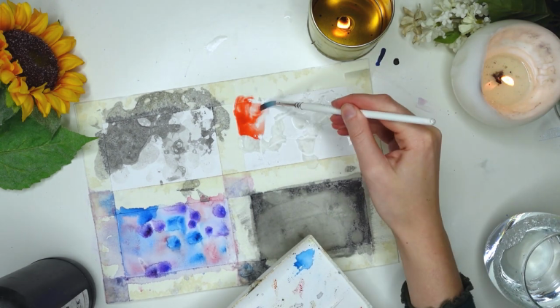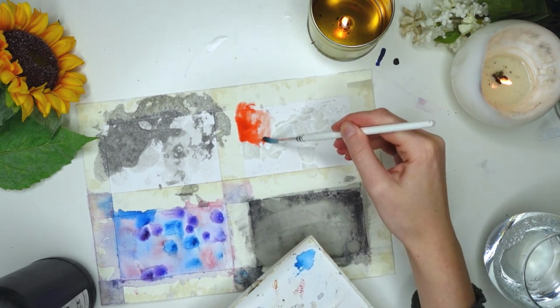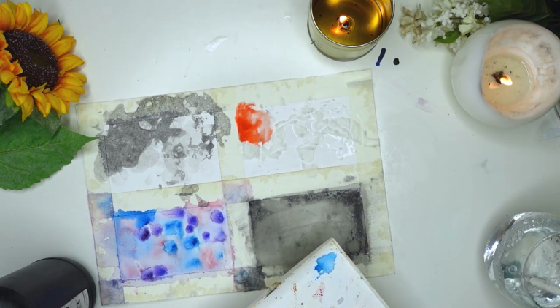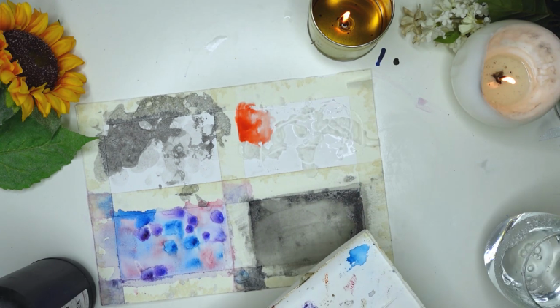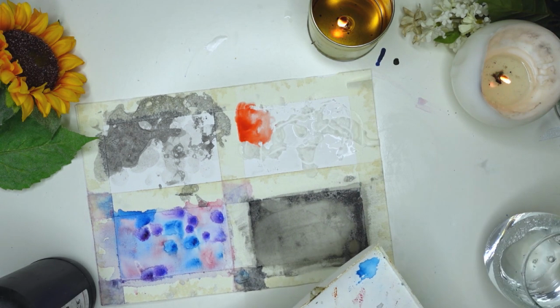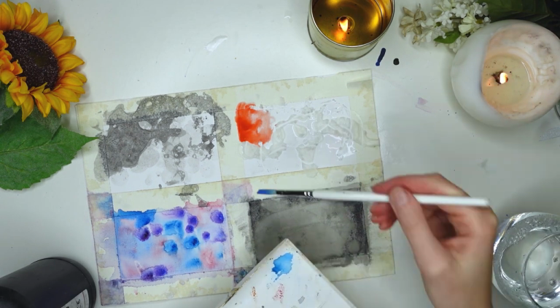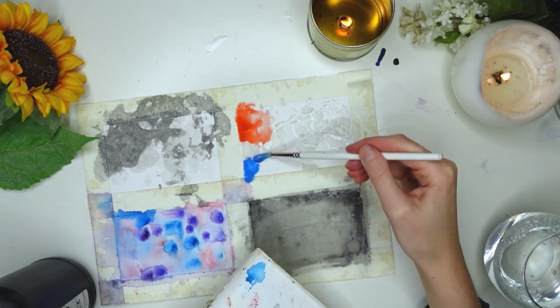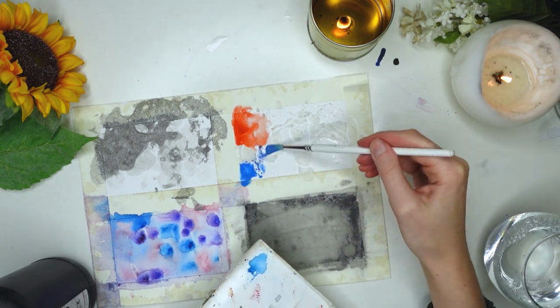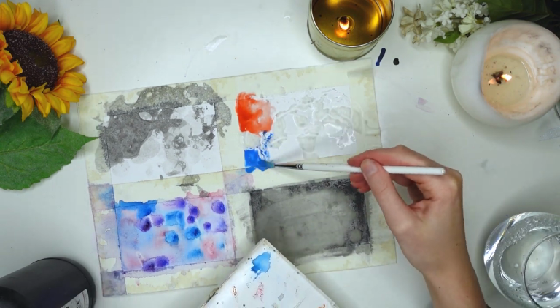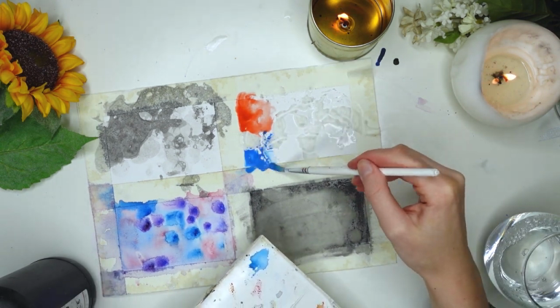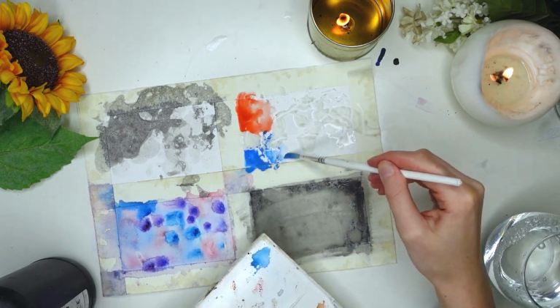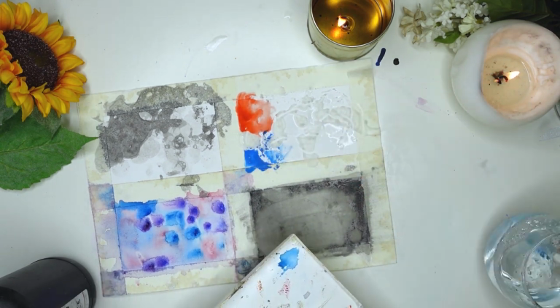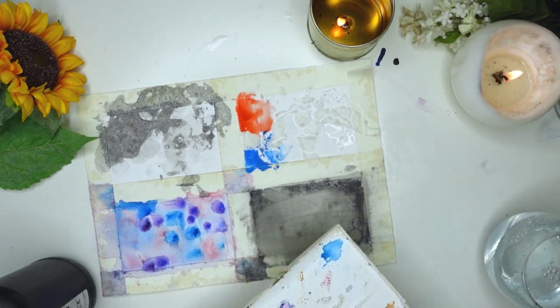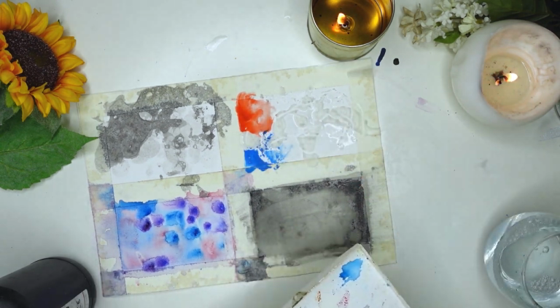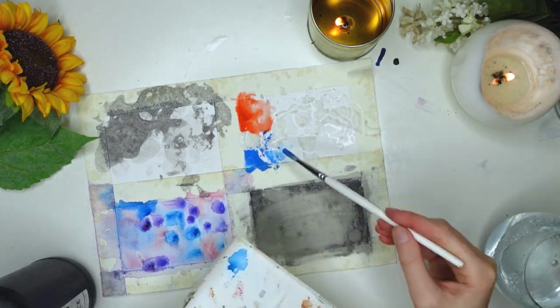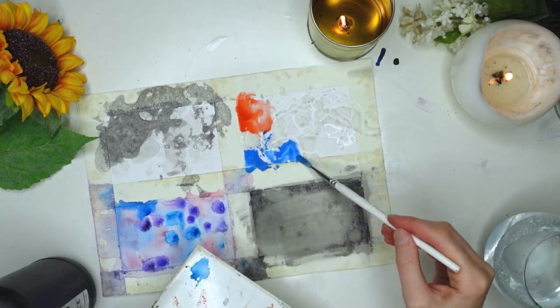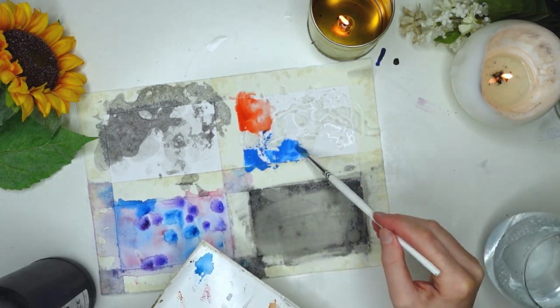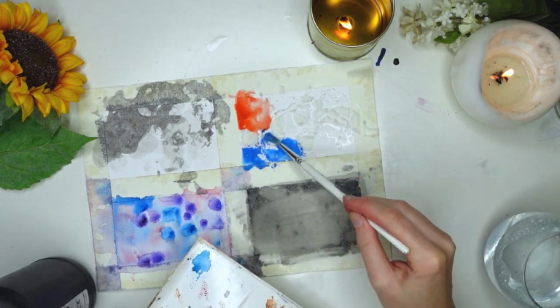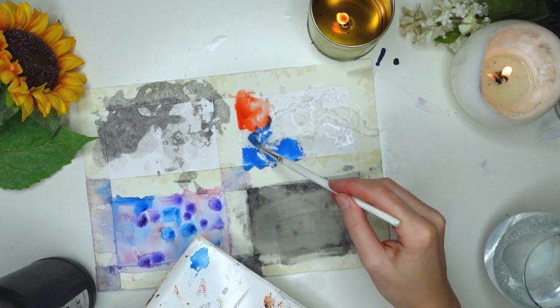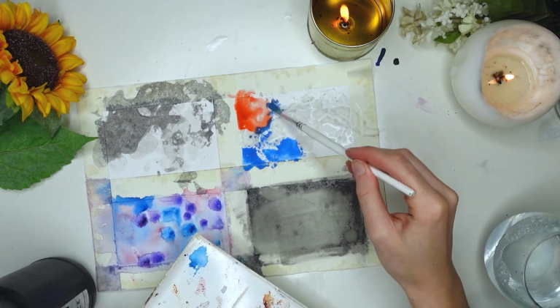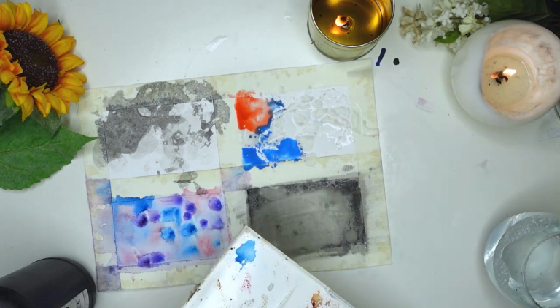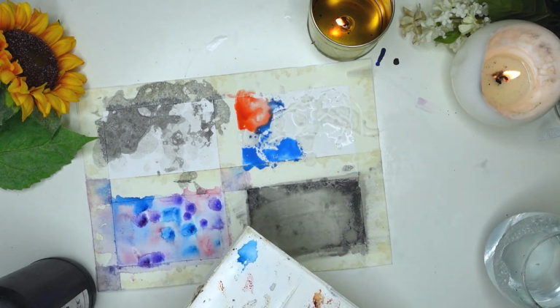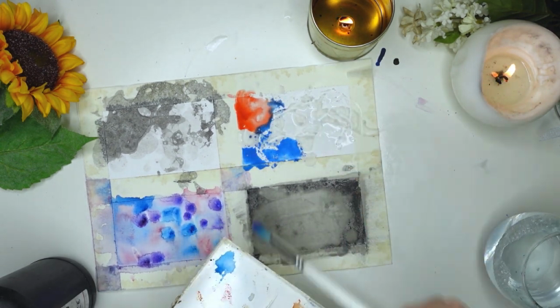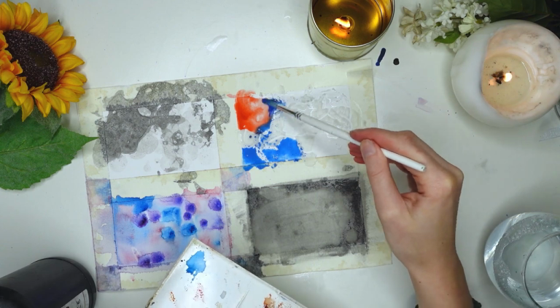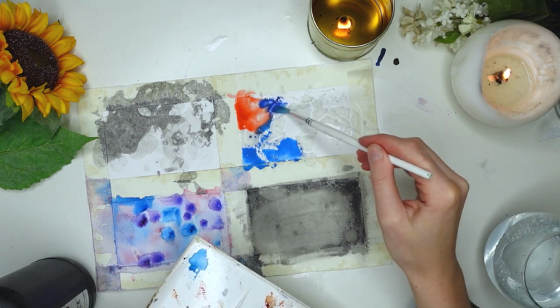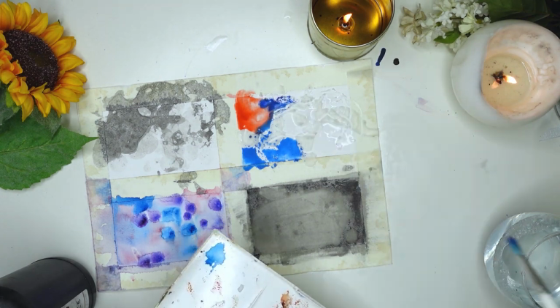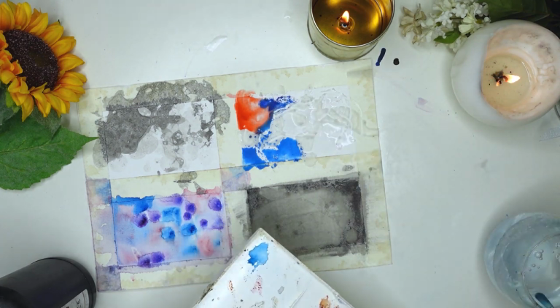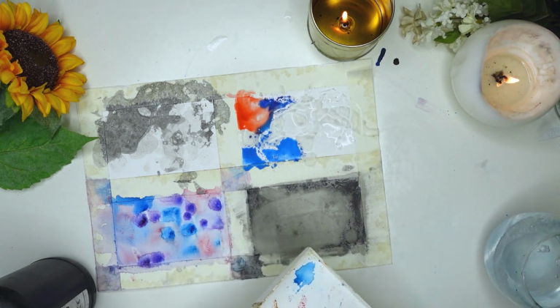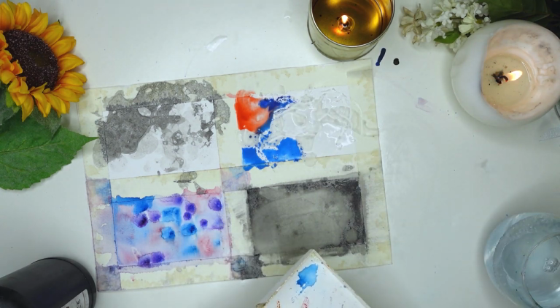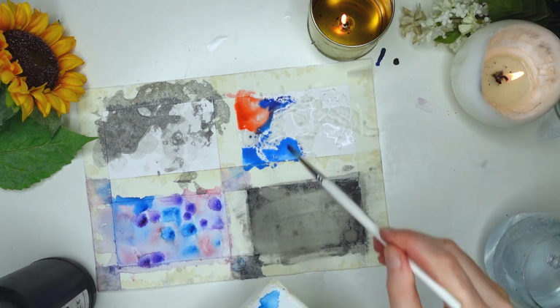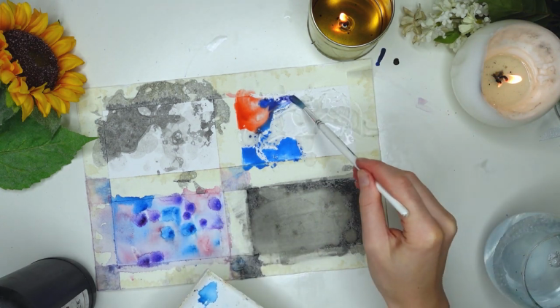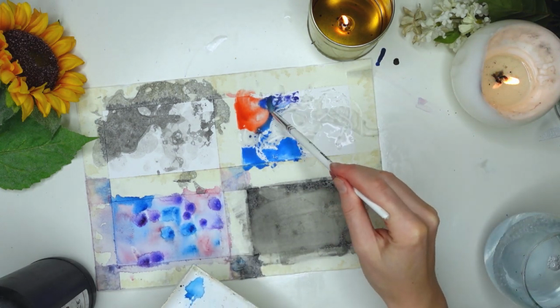While waiting for the other one to dry, I went back into the wax piece and added the color in. You can pick whatever color you like for this.